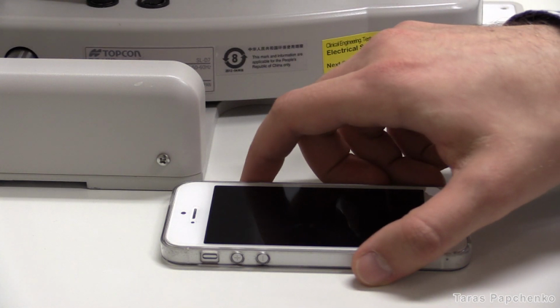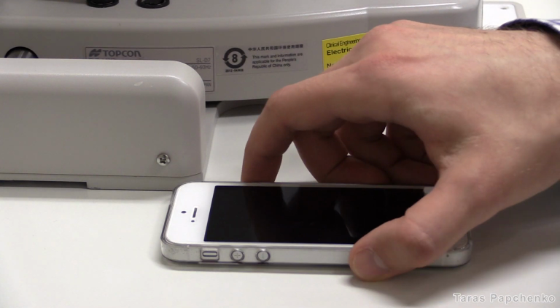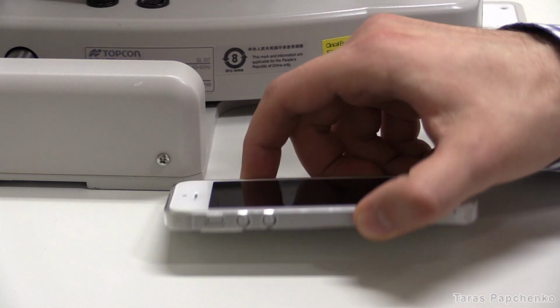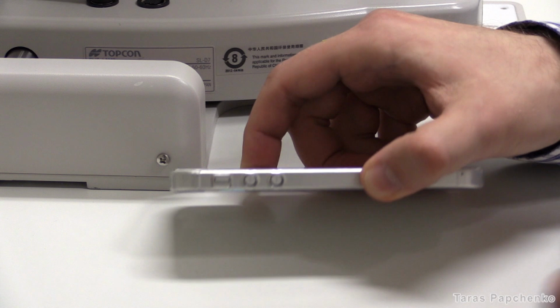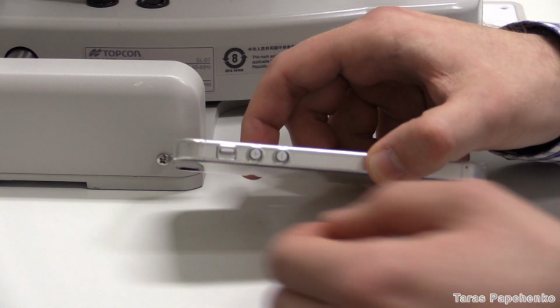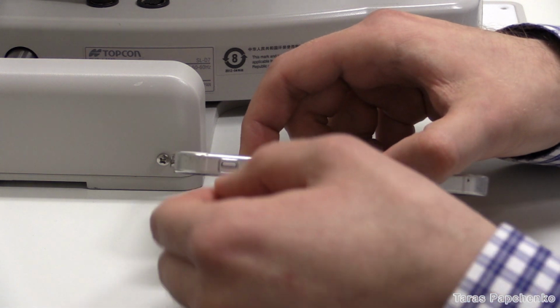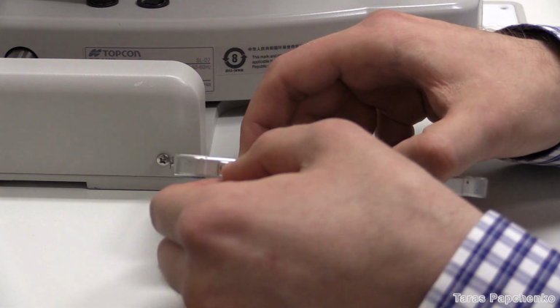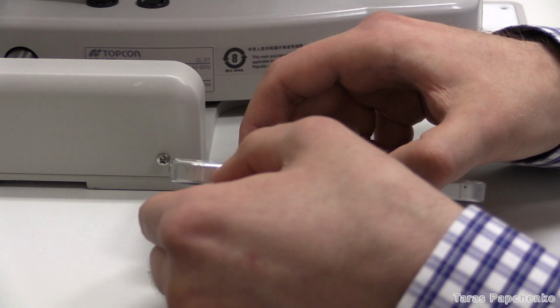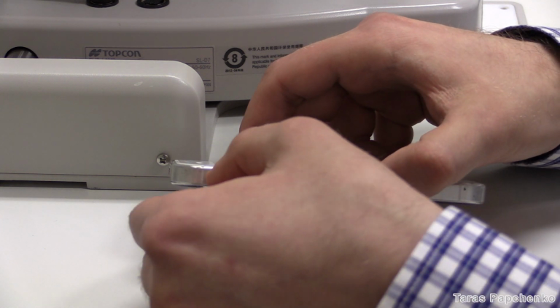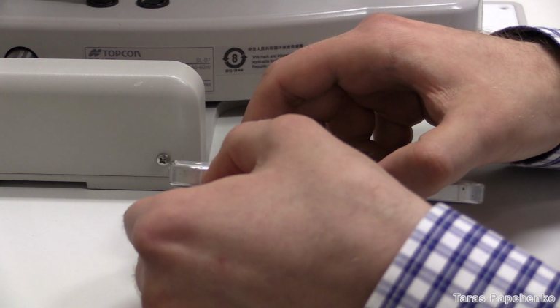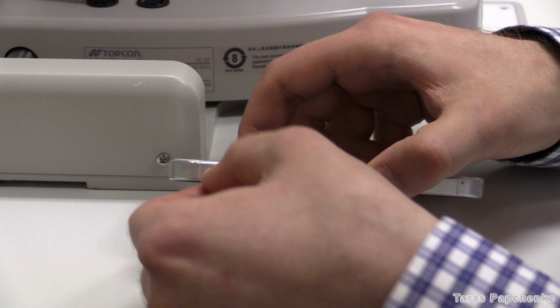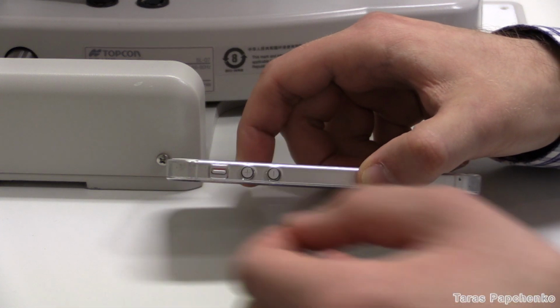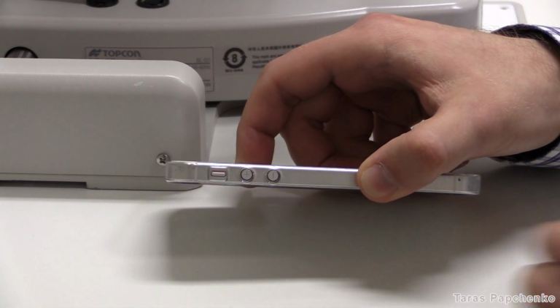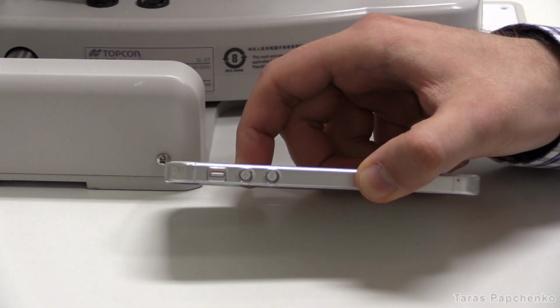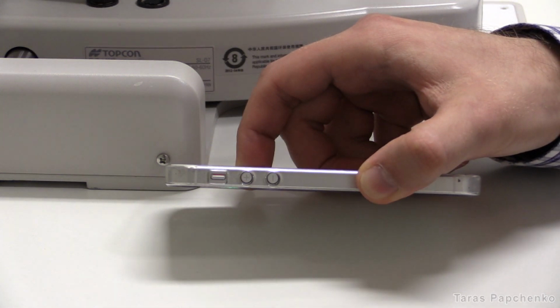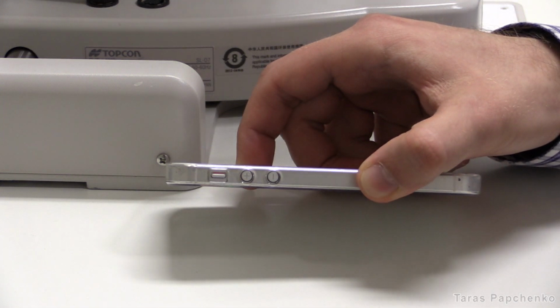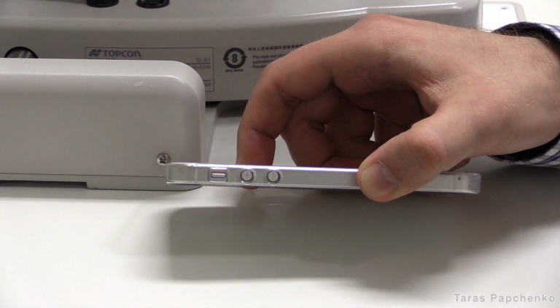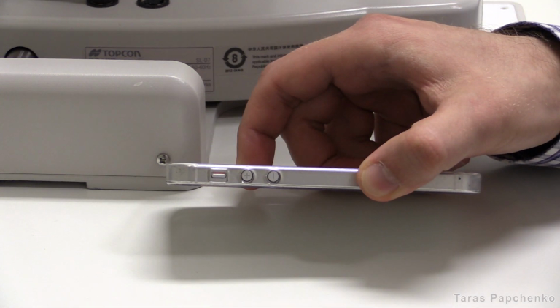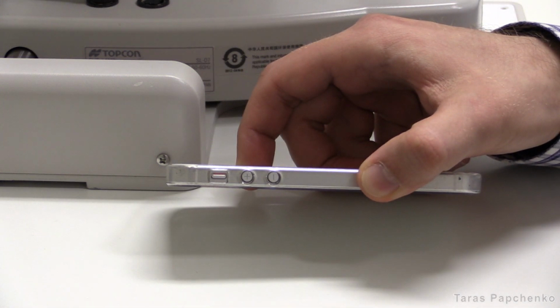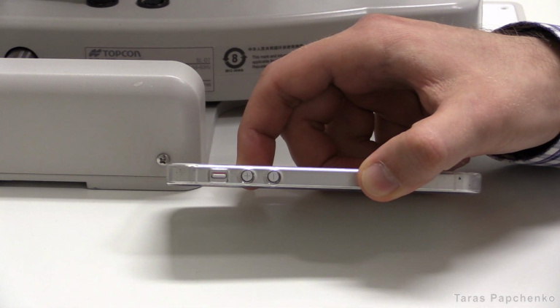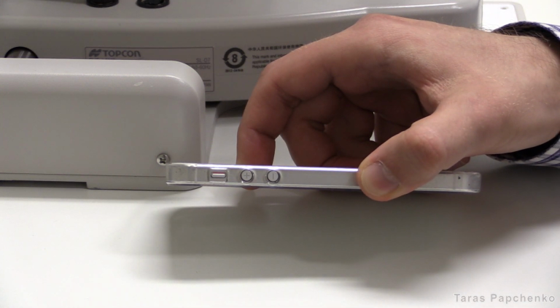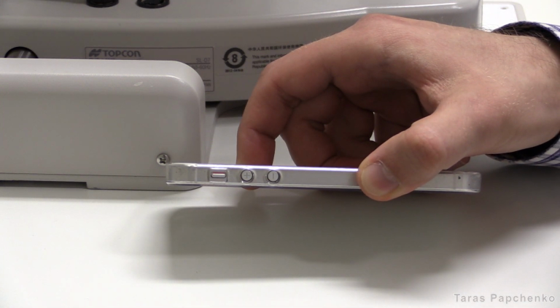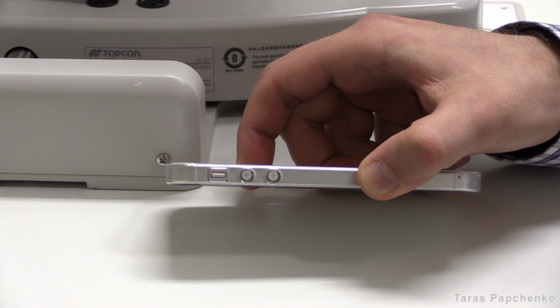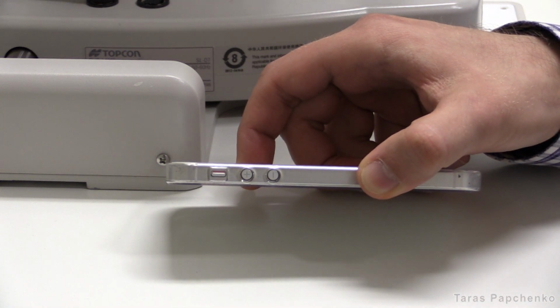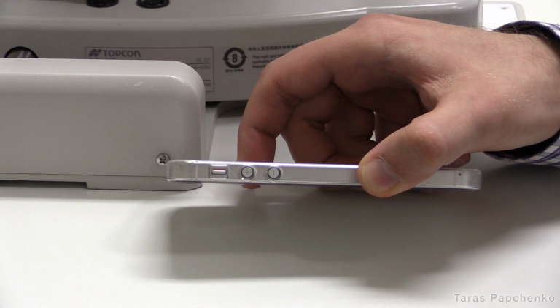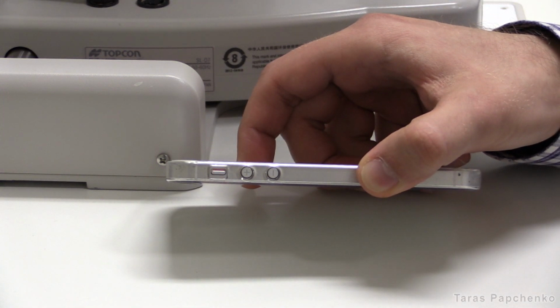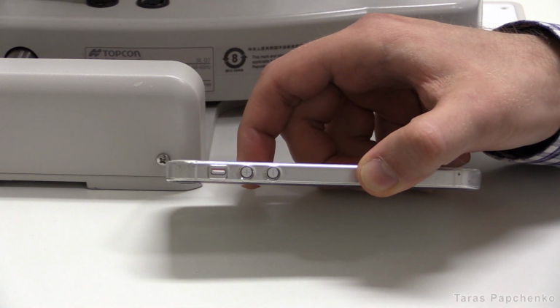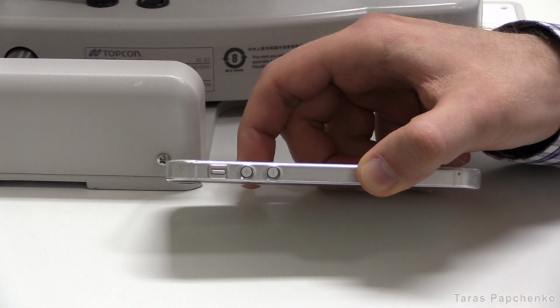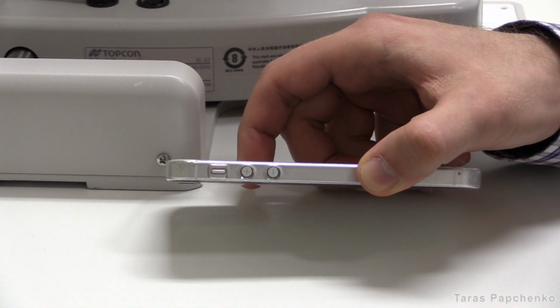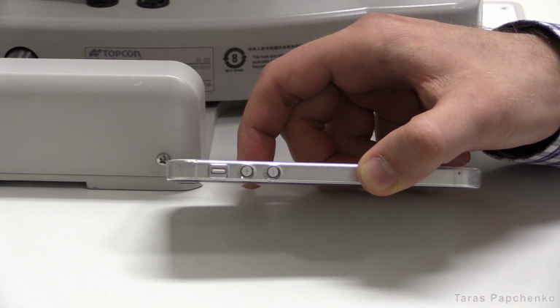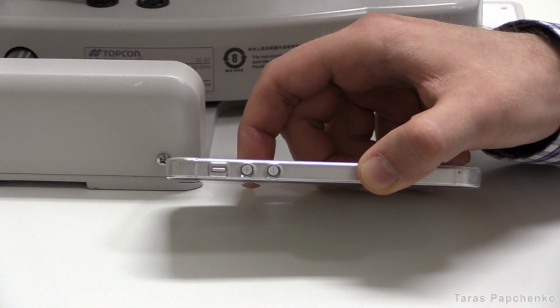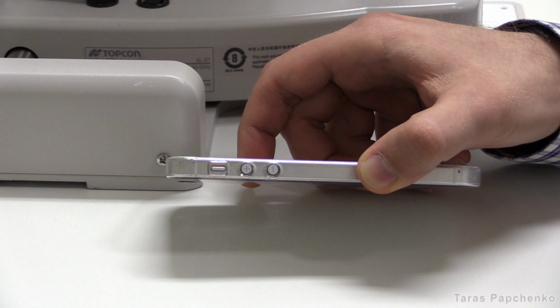Switch your phone into silent mode, as you will need to take several shots and the frequent sound of the camera shutter gets annoying.